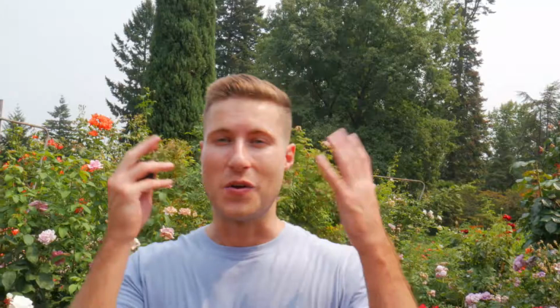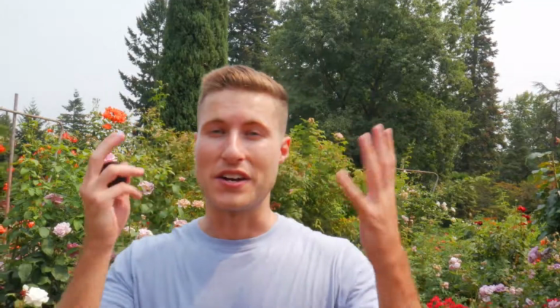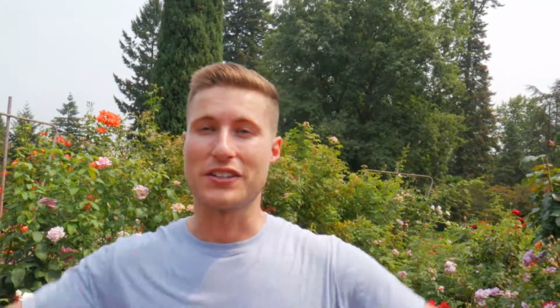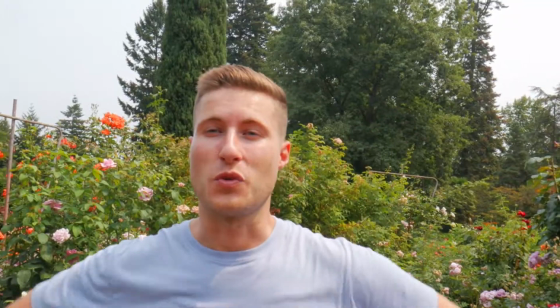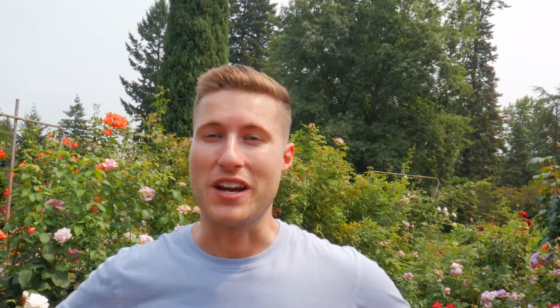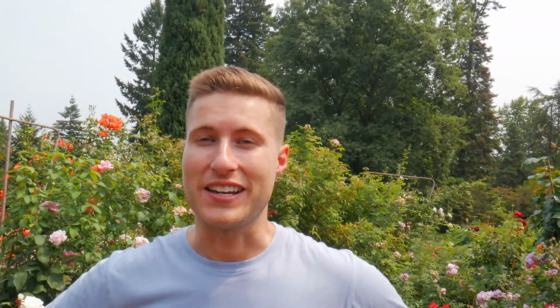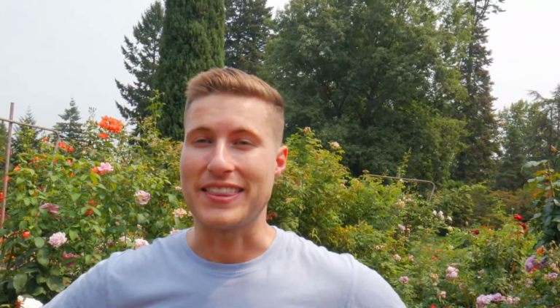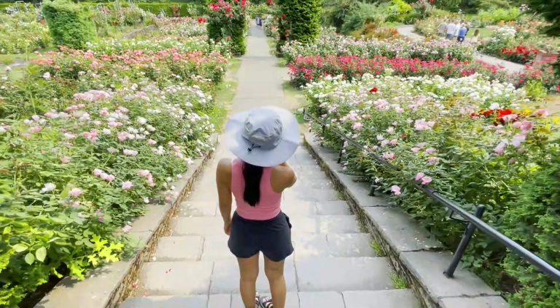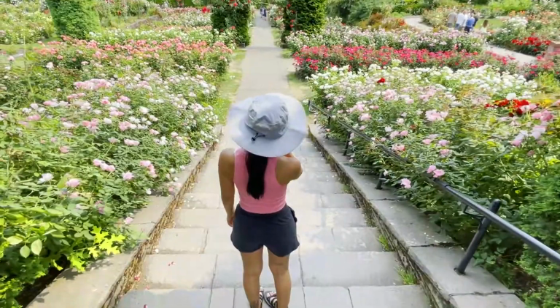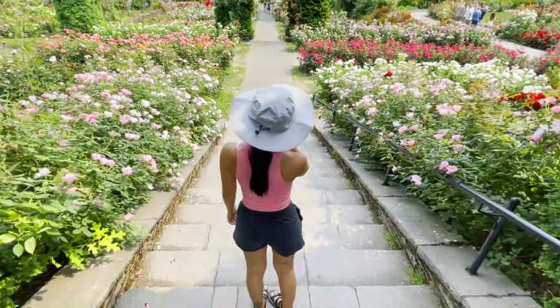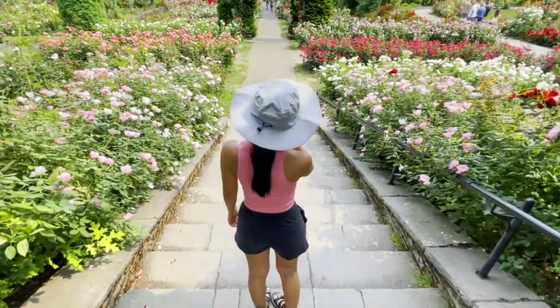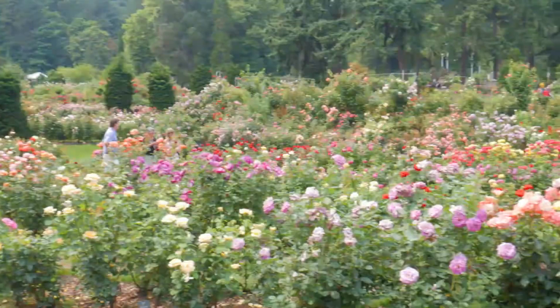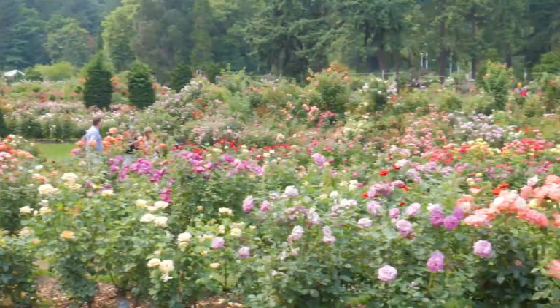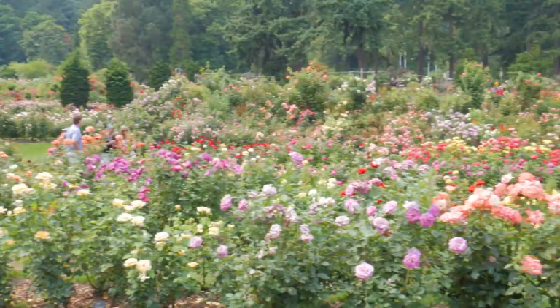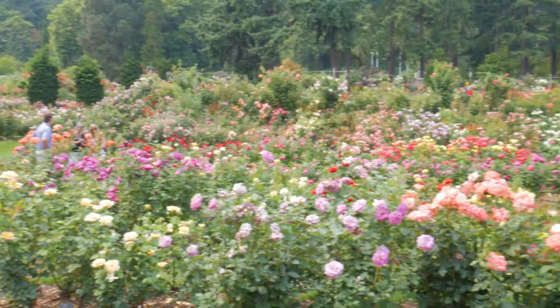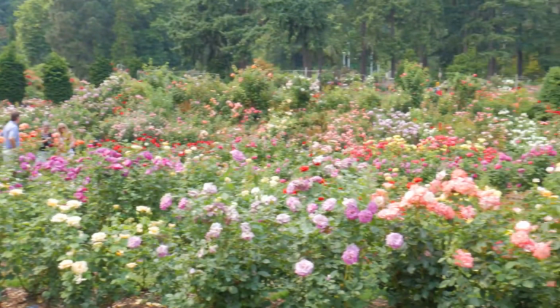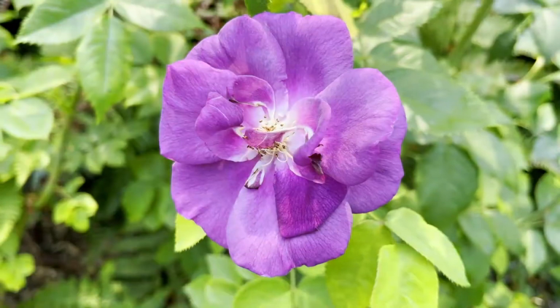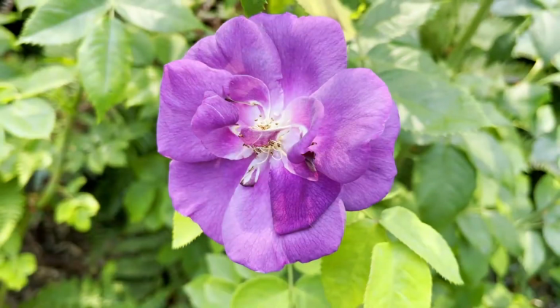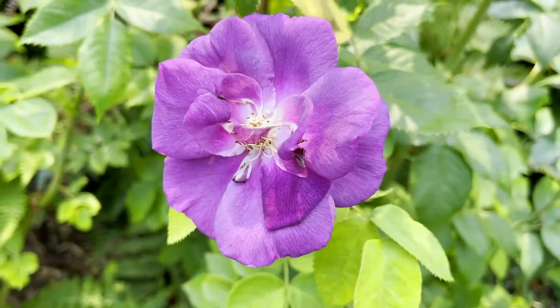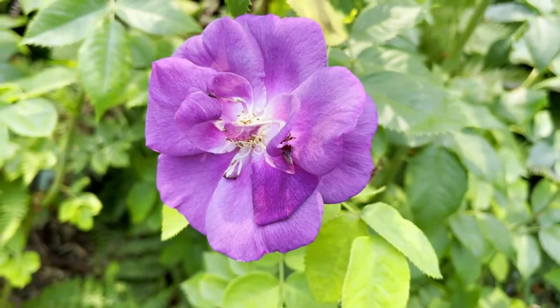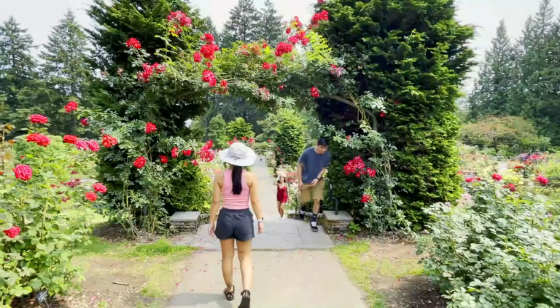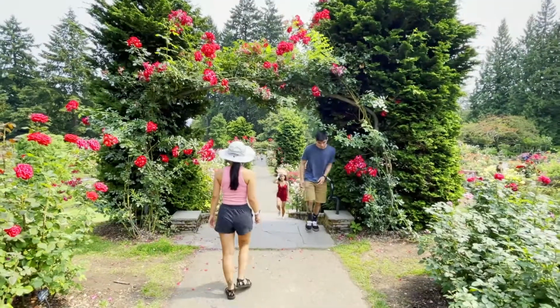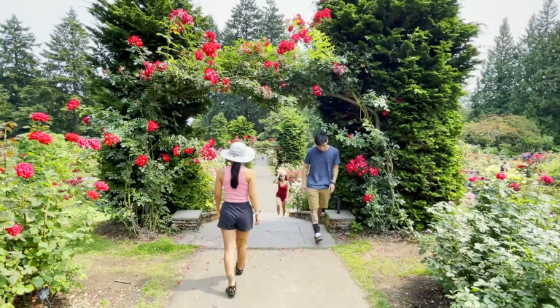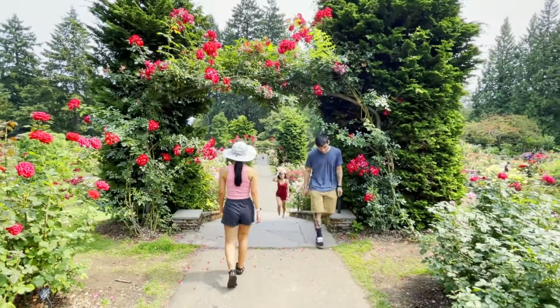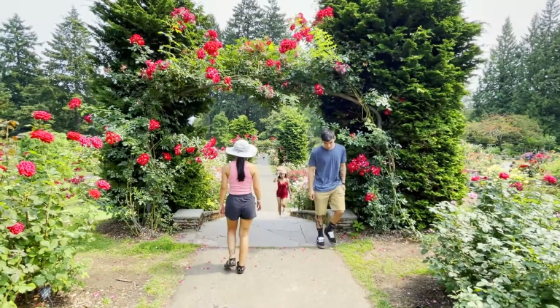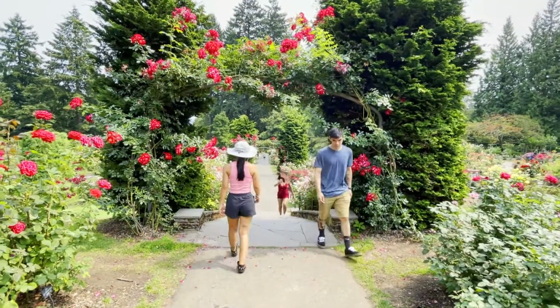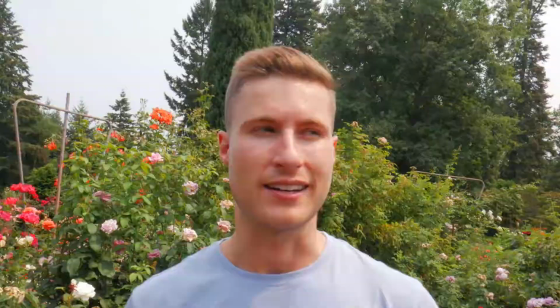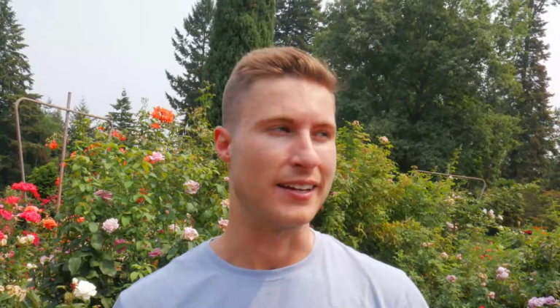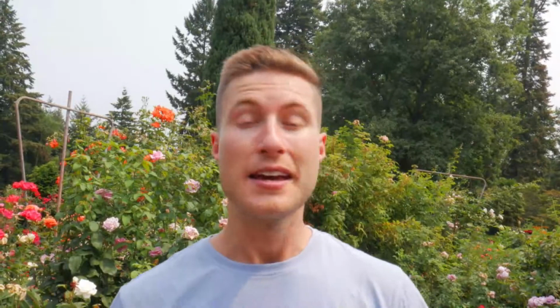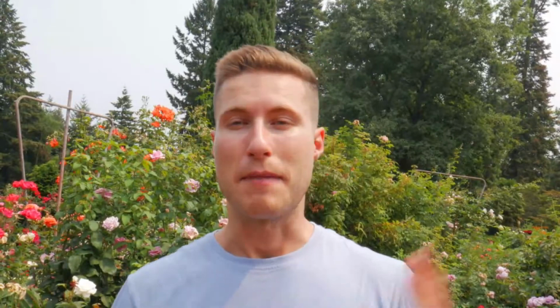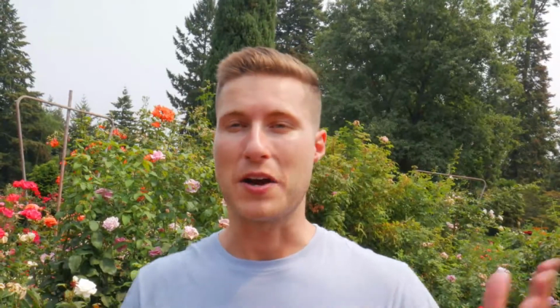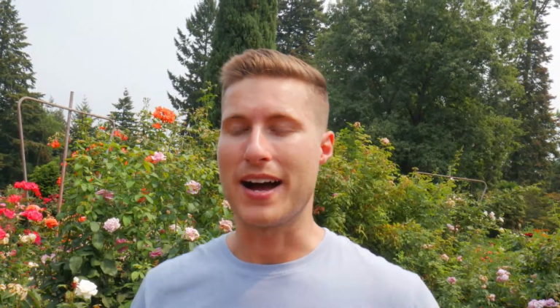Wanderers, we are here at the International Rose Test Garden just outside of Portland, and it is a free rose garden — and my oh my!